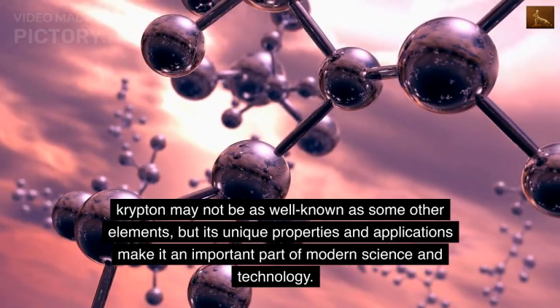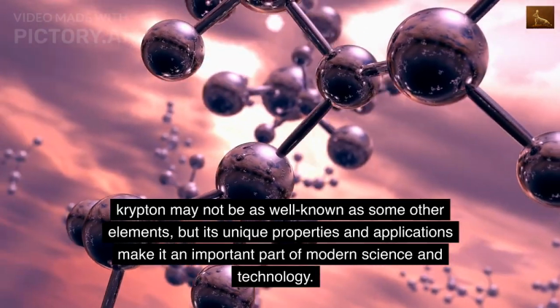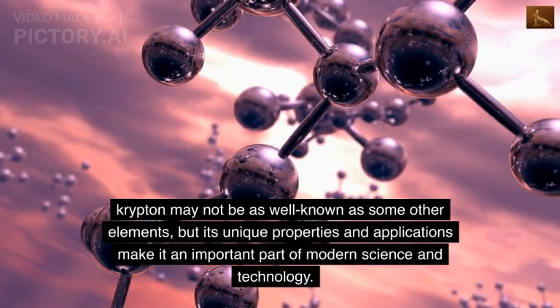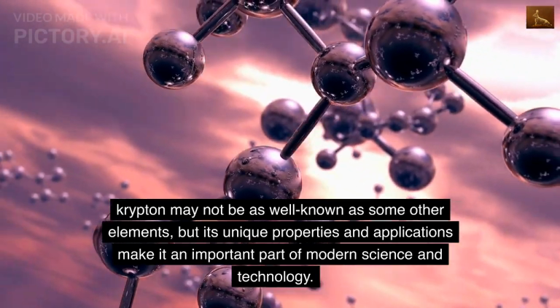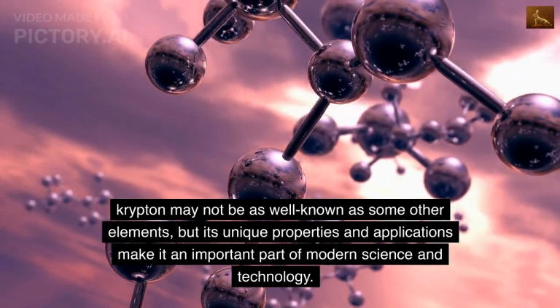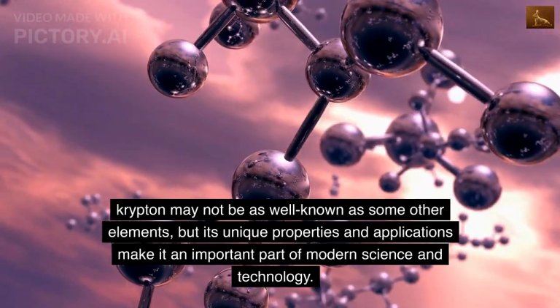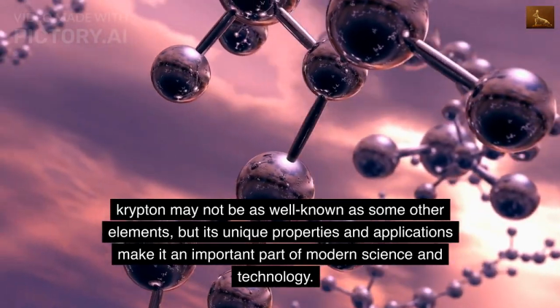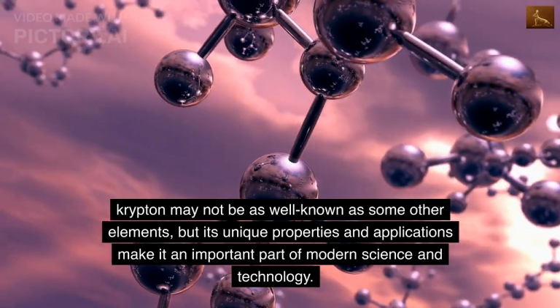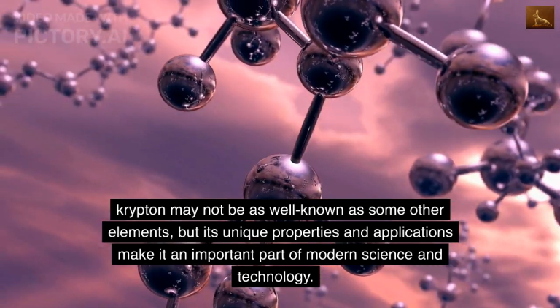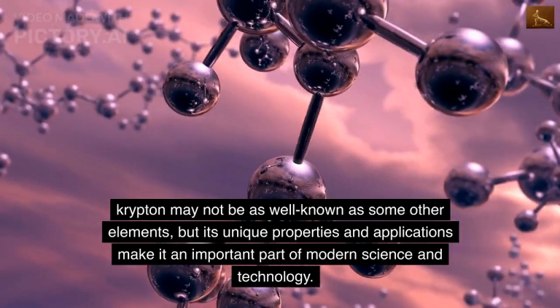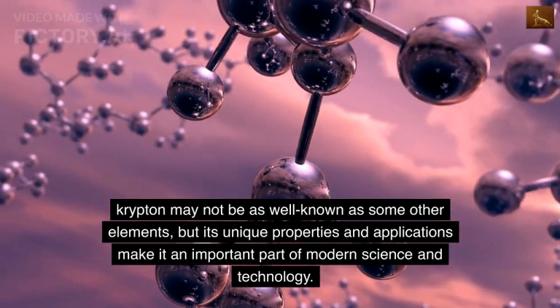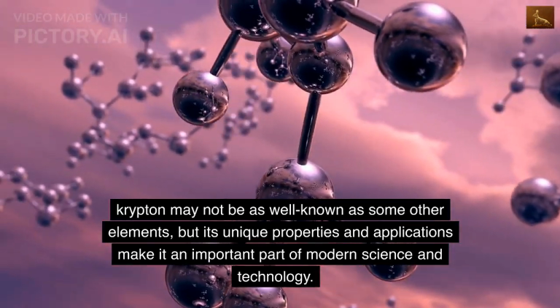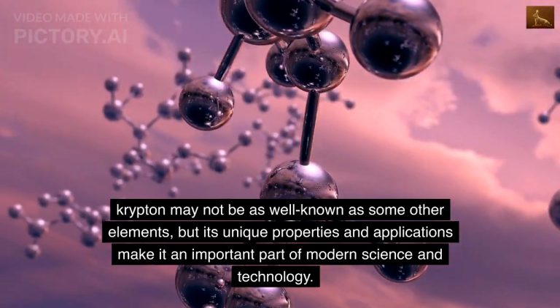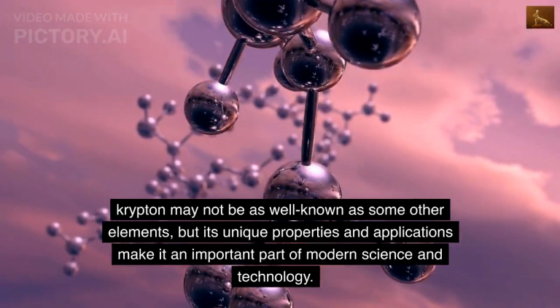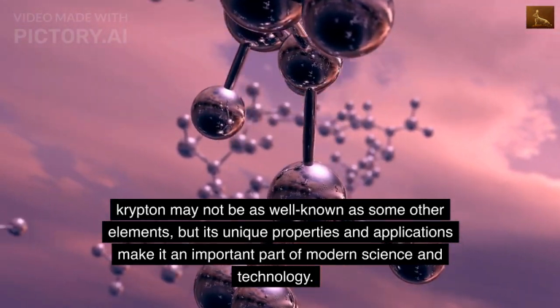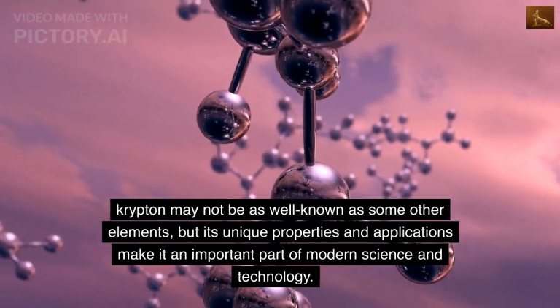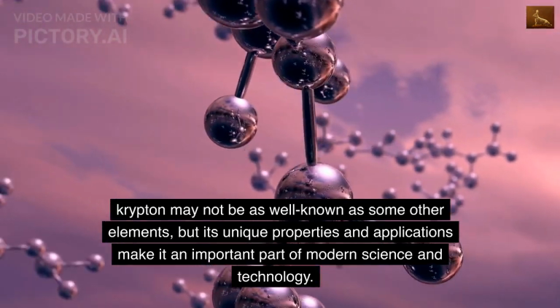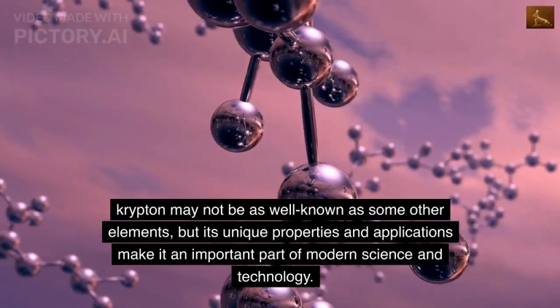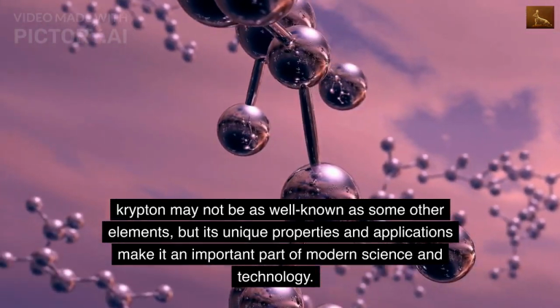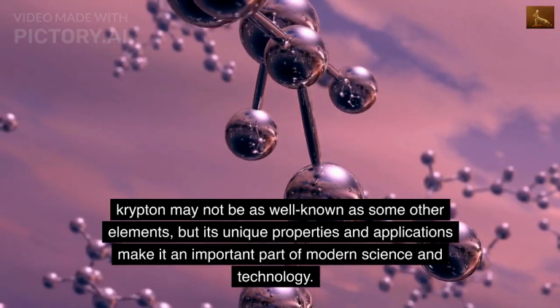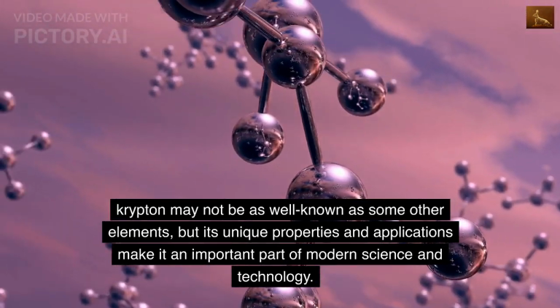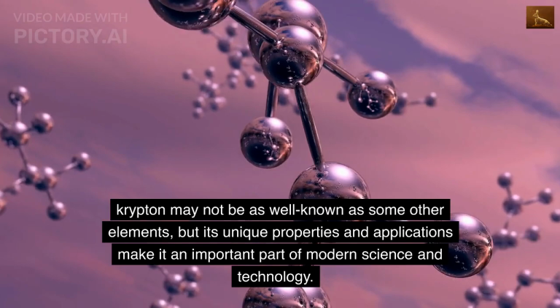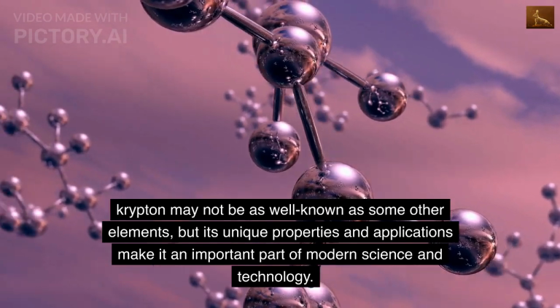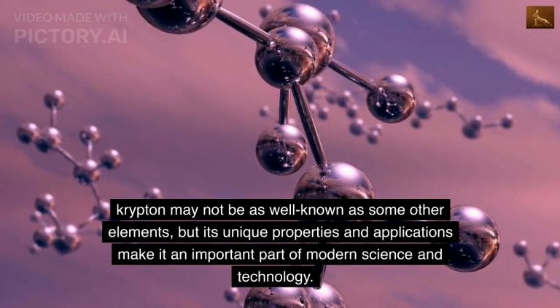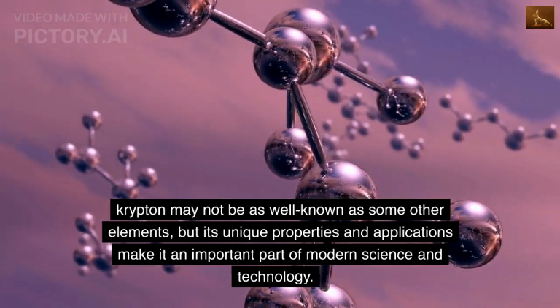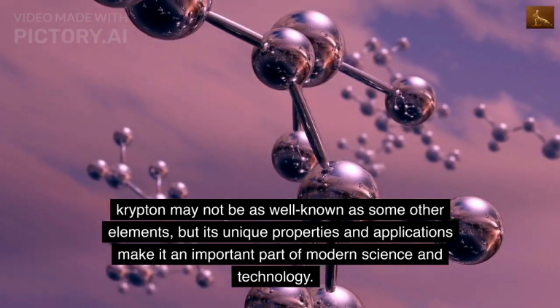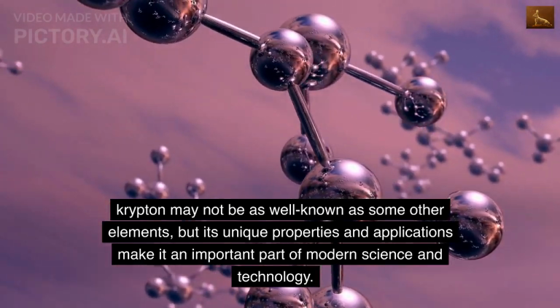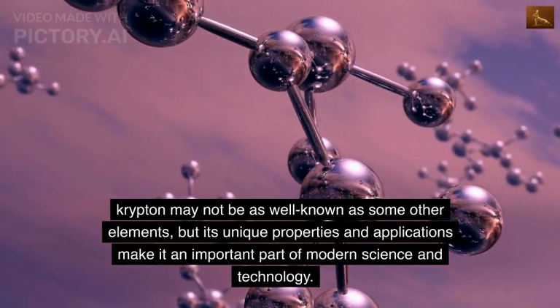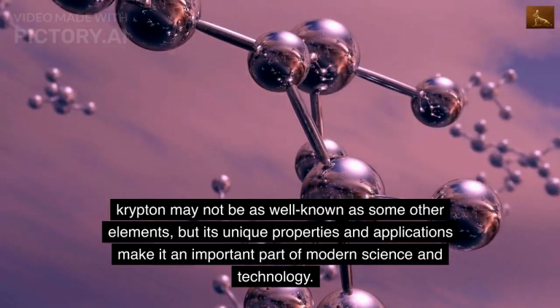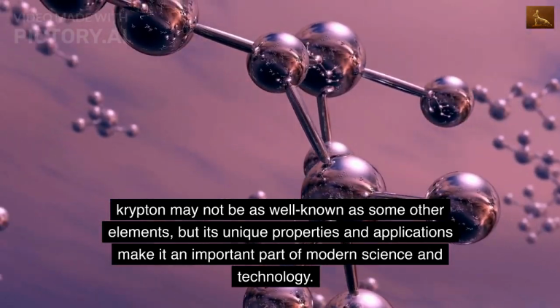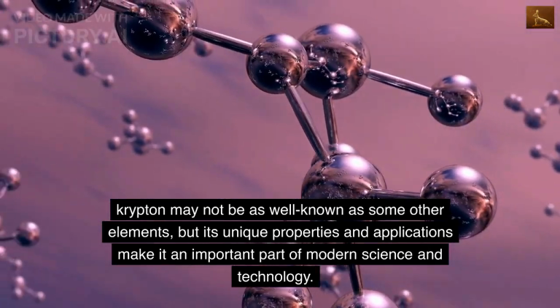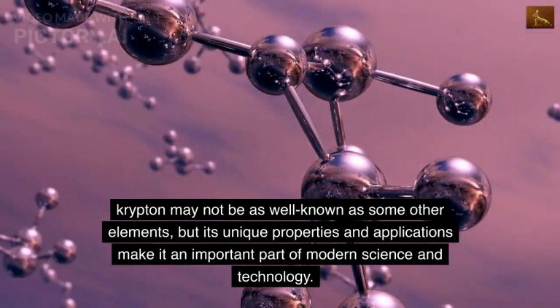Krypton may not be as well known as some other elements, but its unique properties and applications make it an important part of modern science and technology.